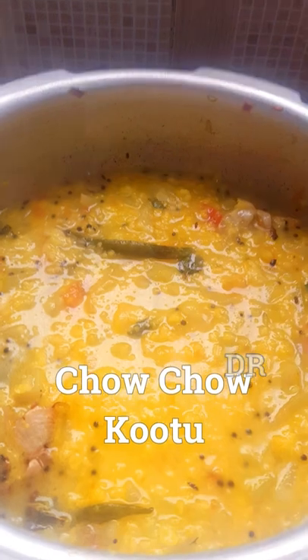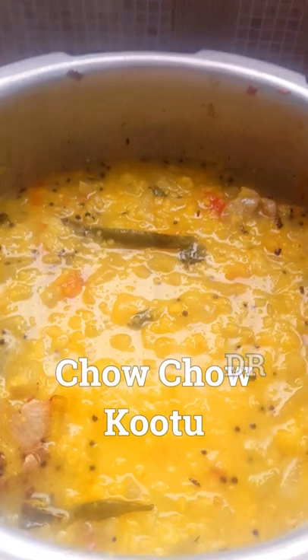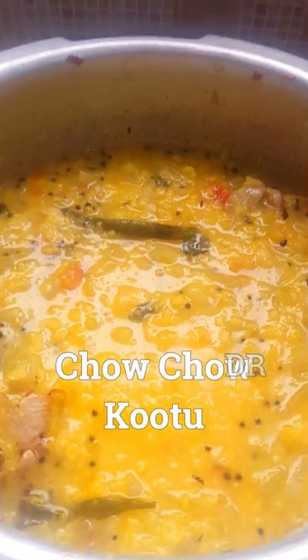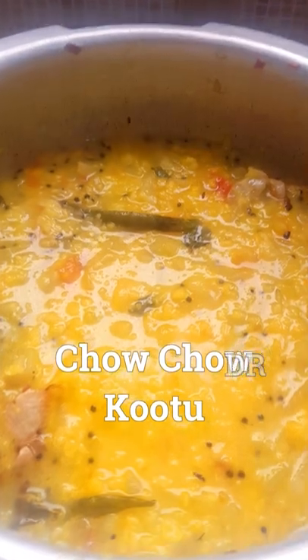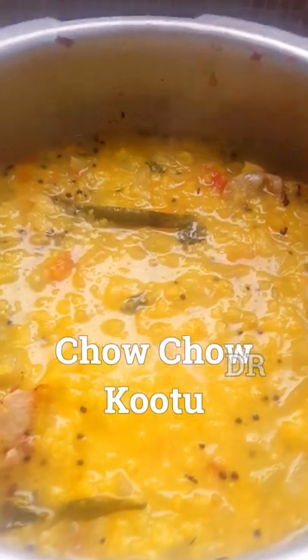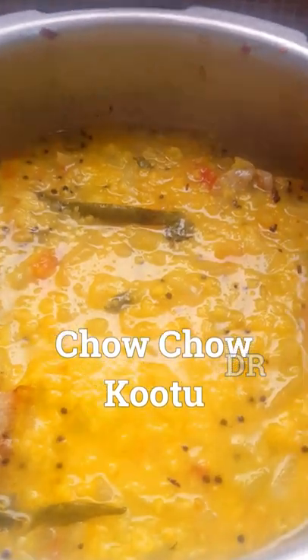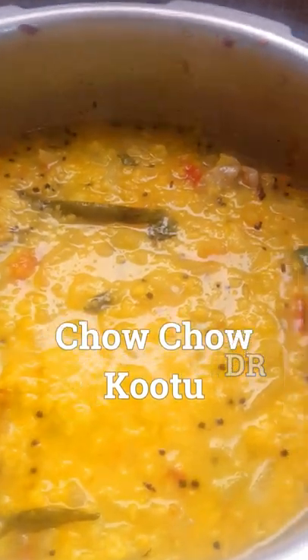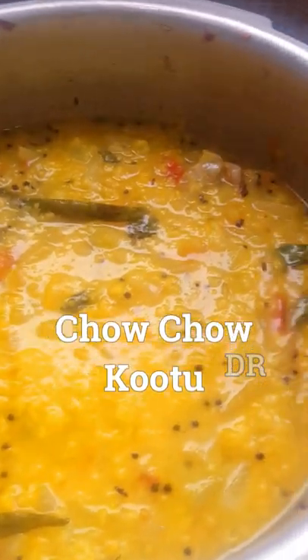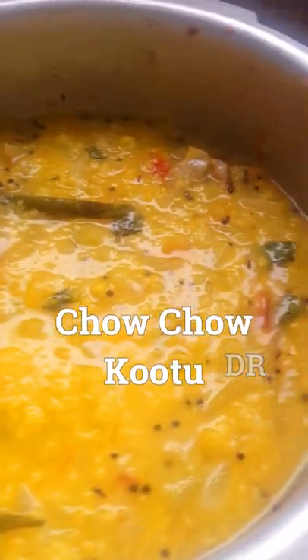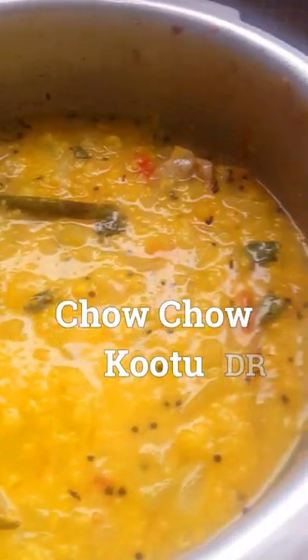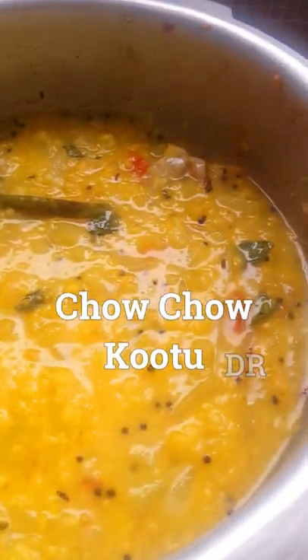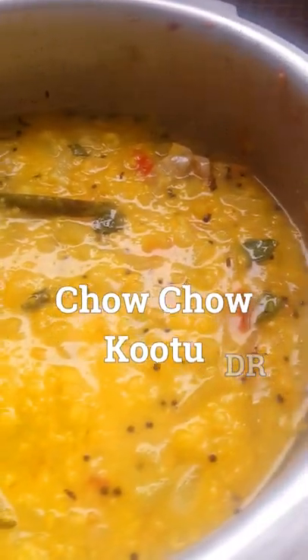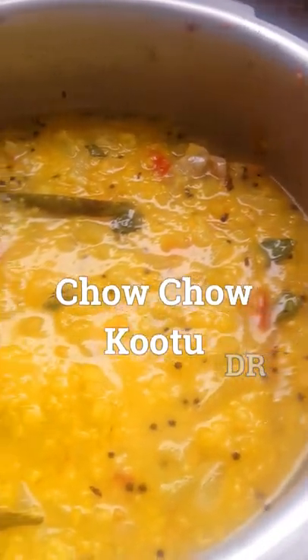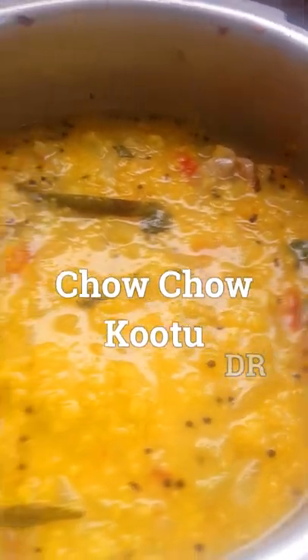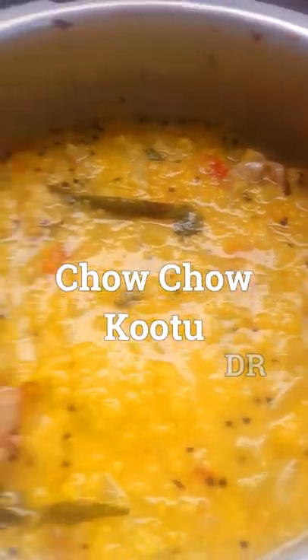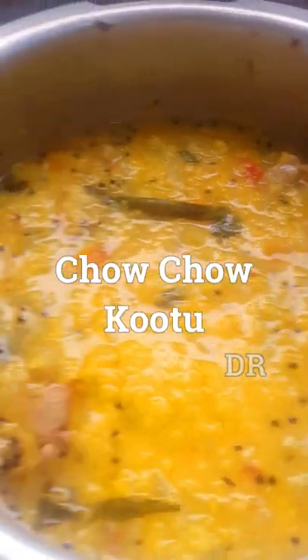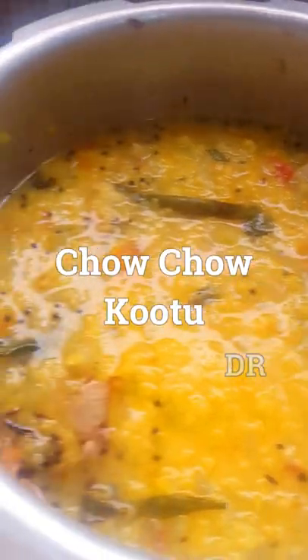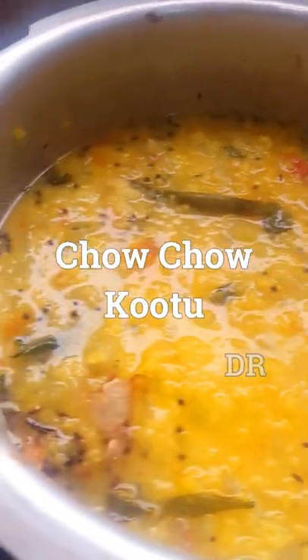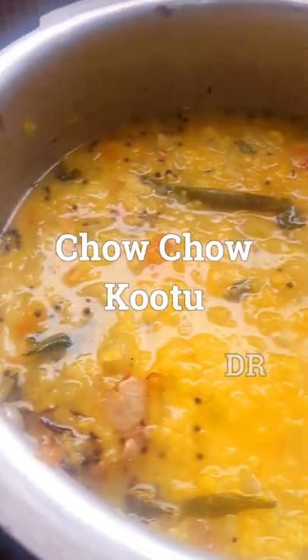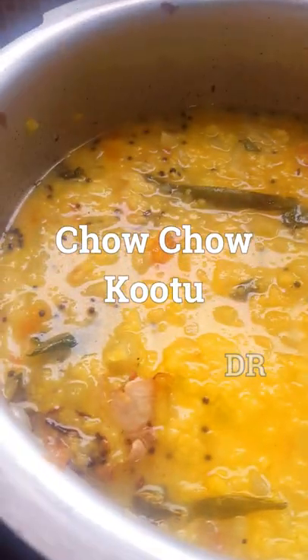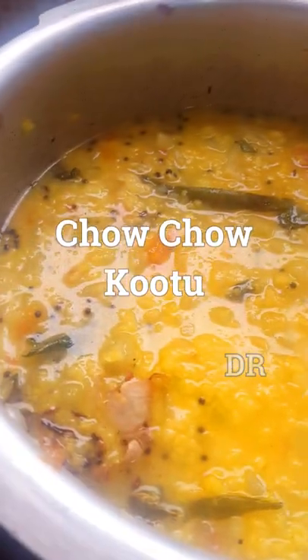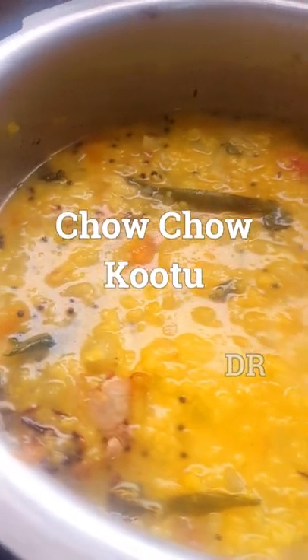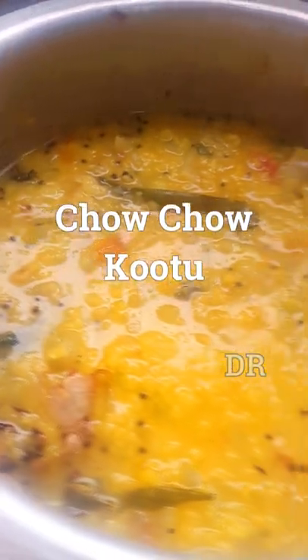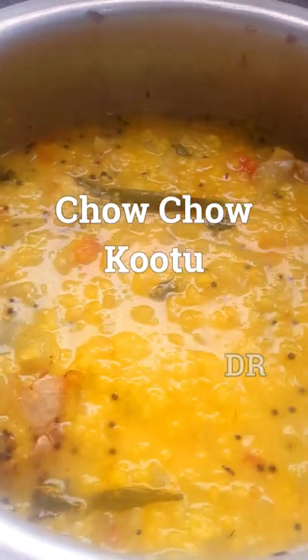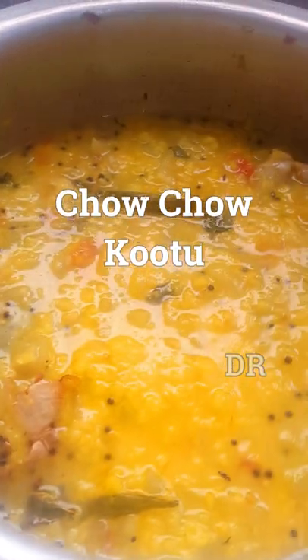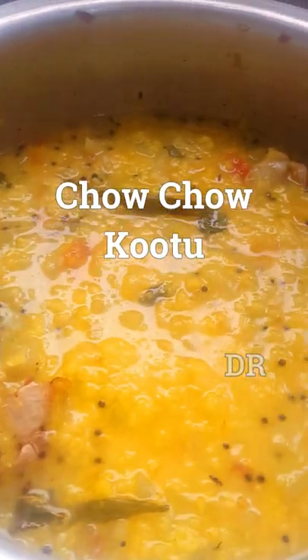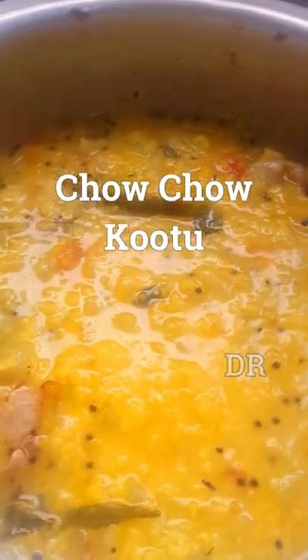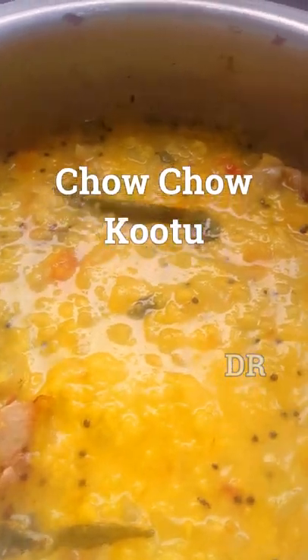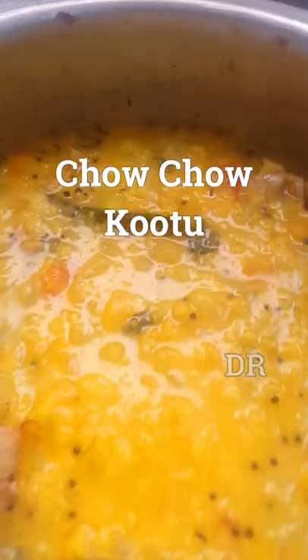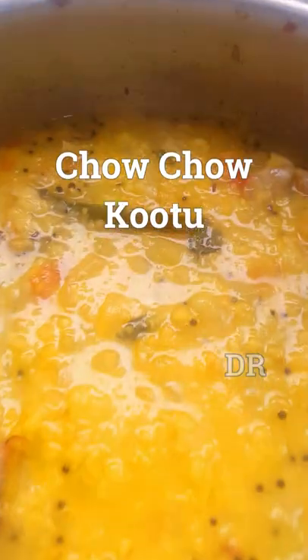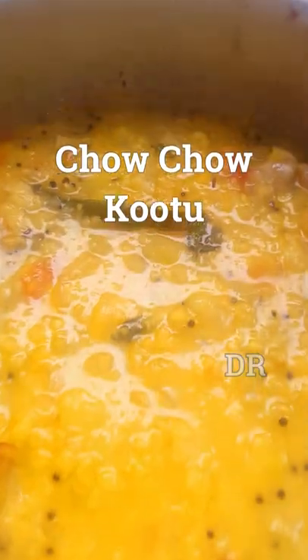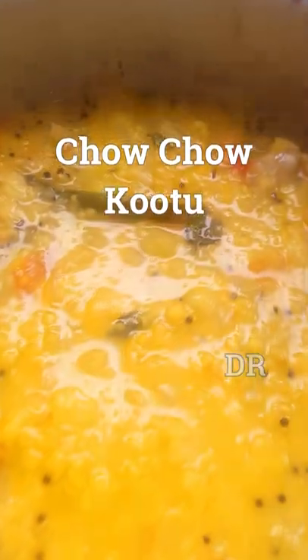Hi, welcome to the Daily Recipe Channel. We will show you a sweet potato recipe. Come here, it's a sweet potato.